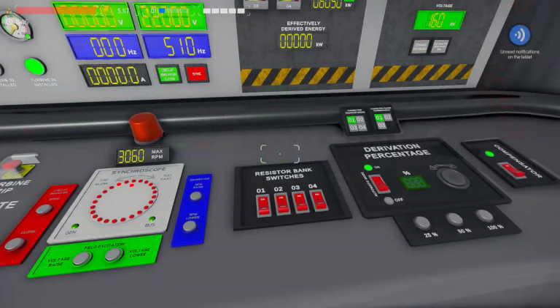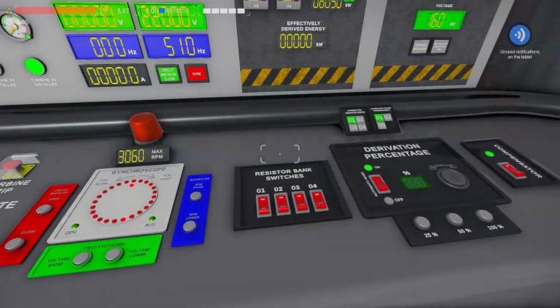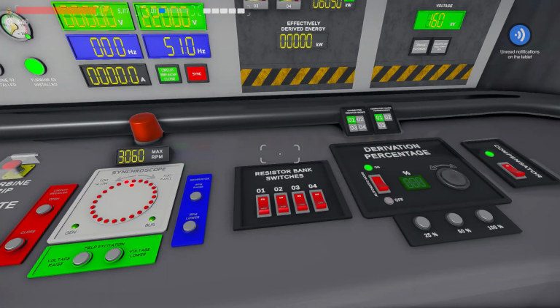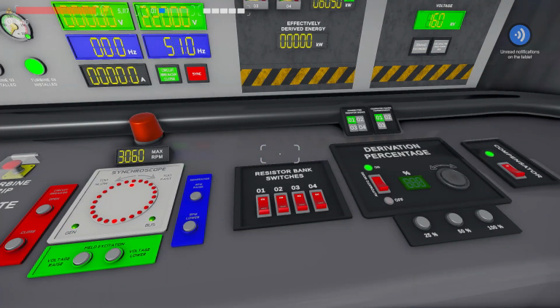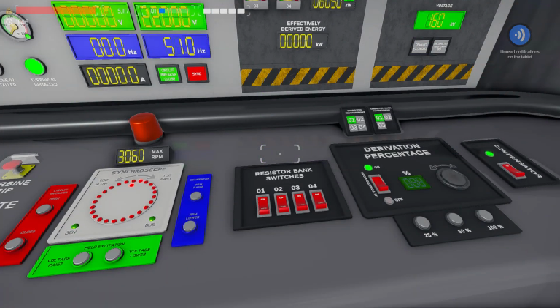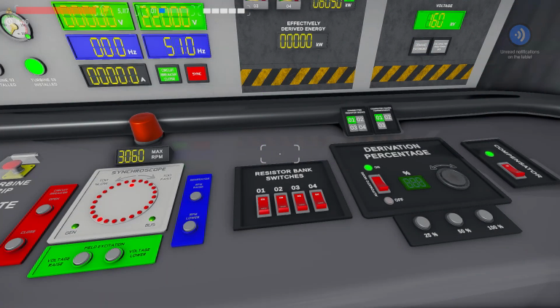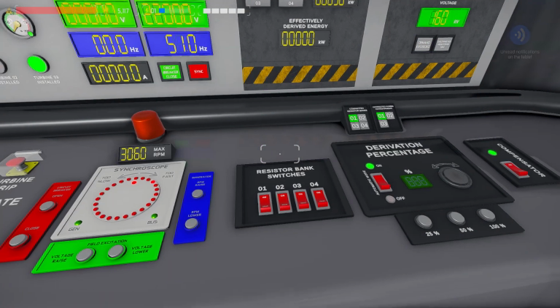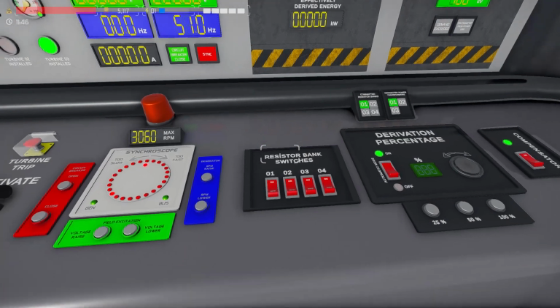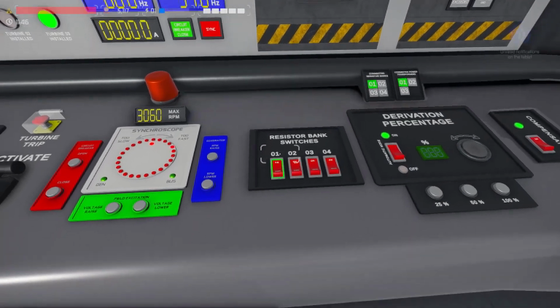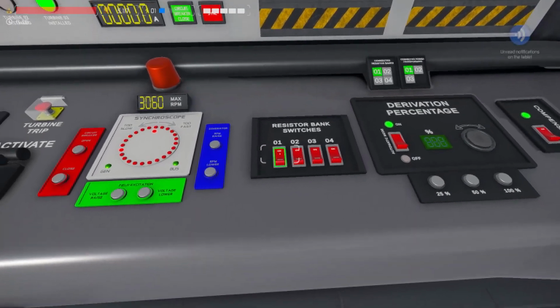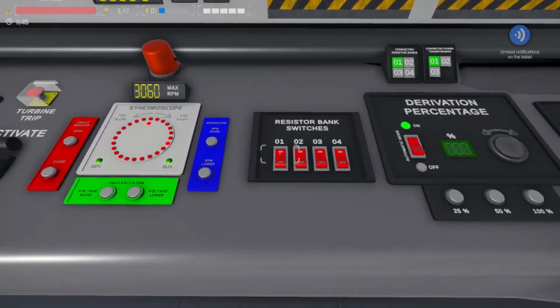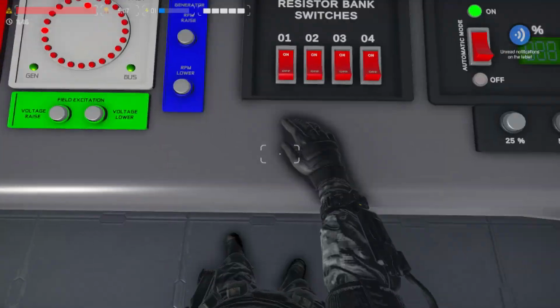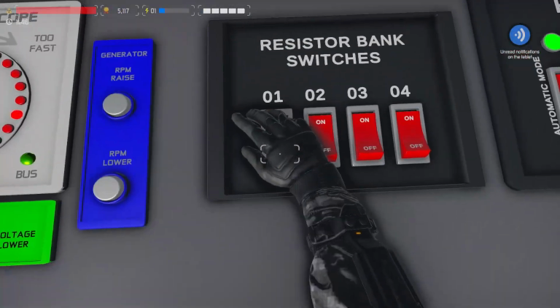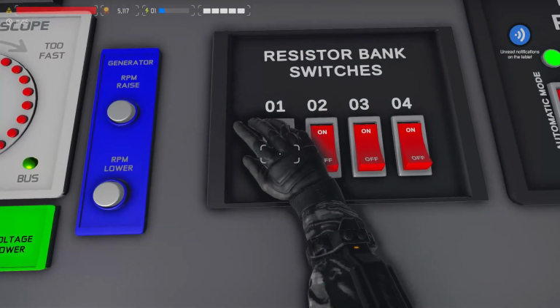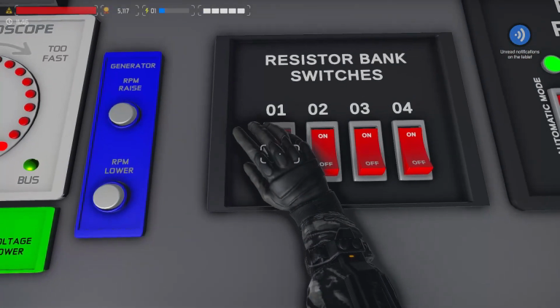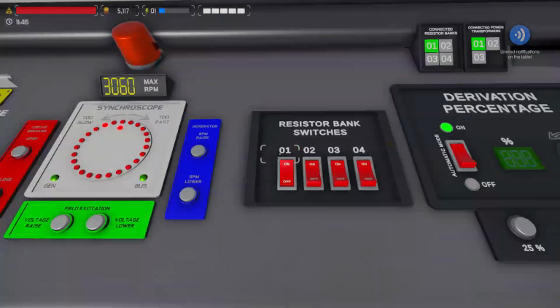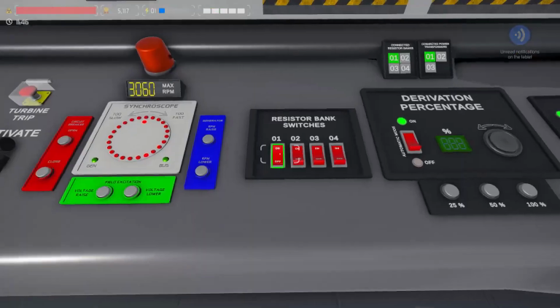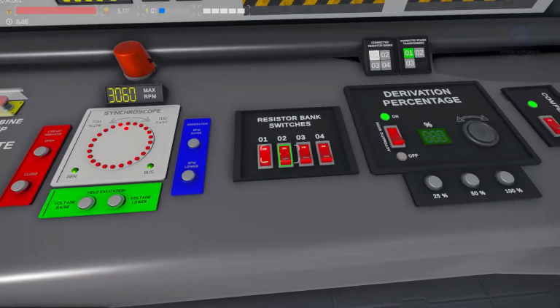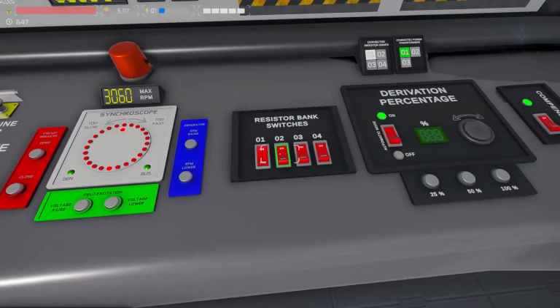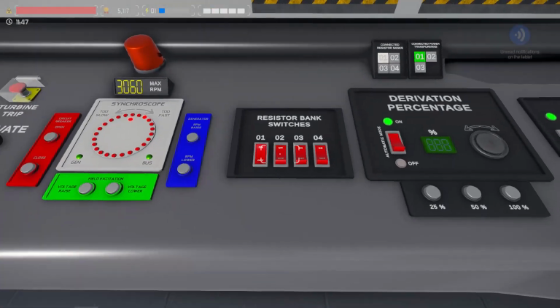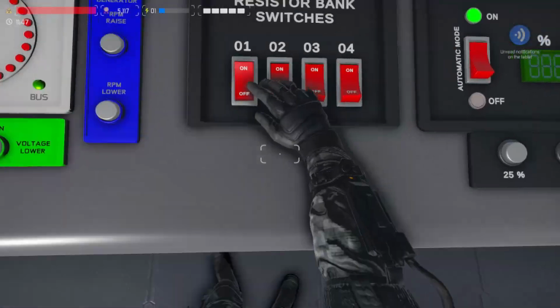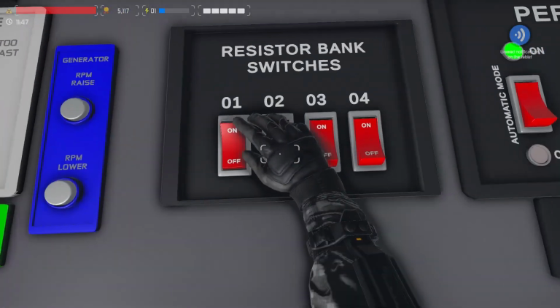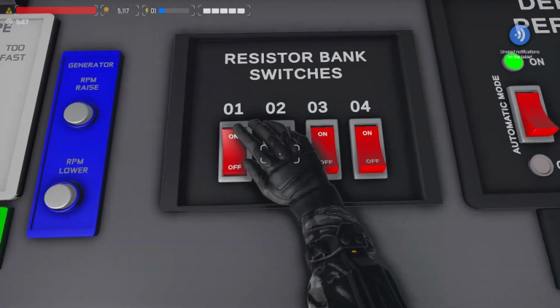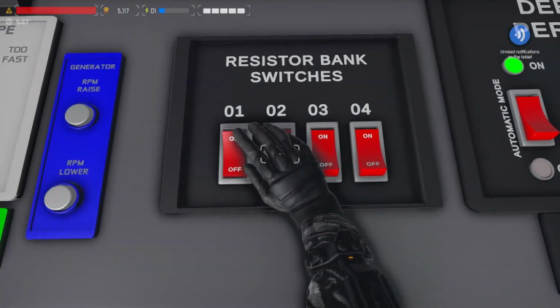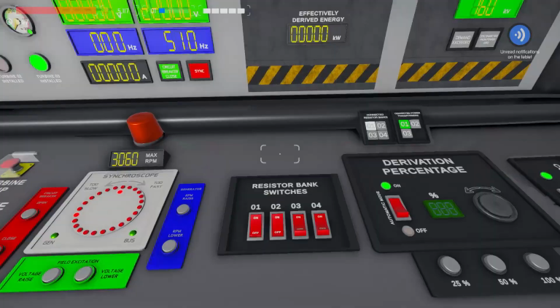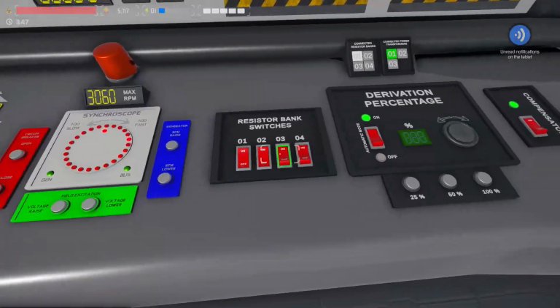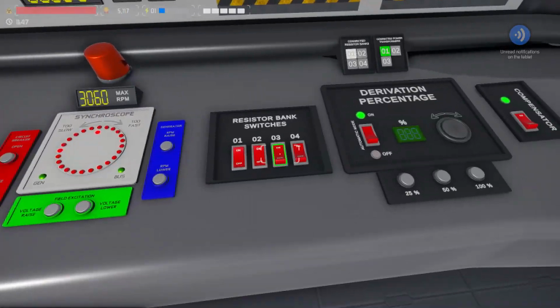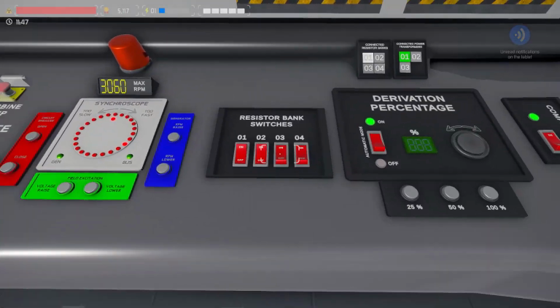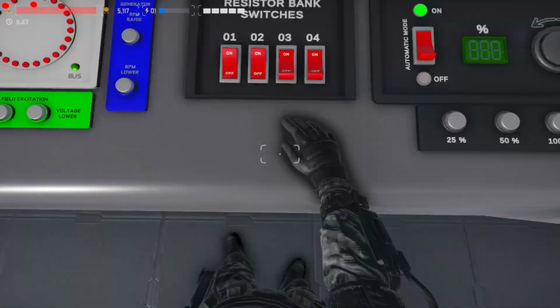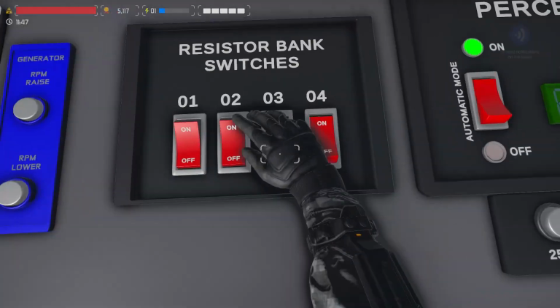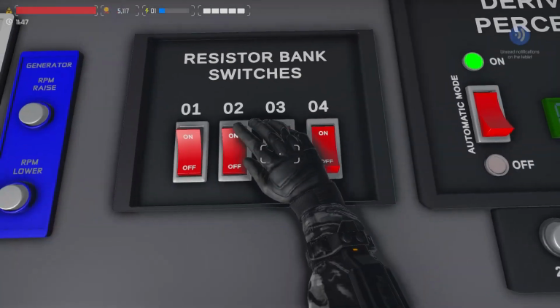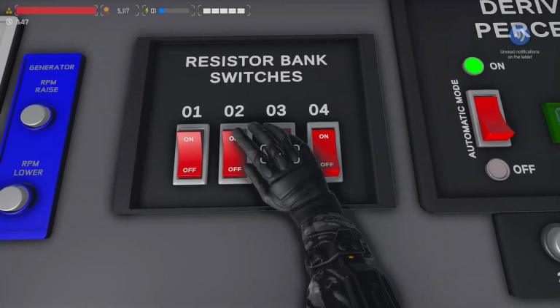Because we're not generating power, we don't need to worry about overloading the resistors, so we'll switch the resistor banks off.